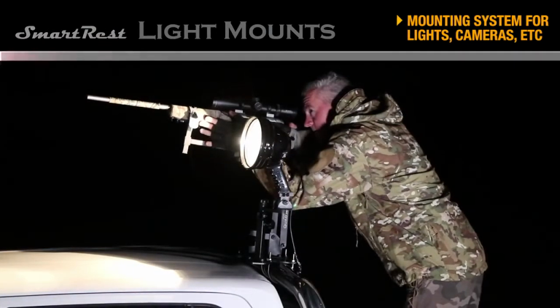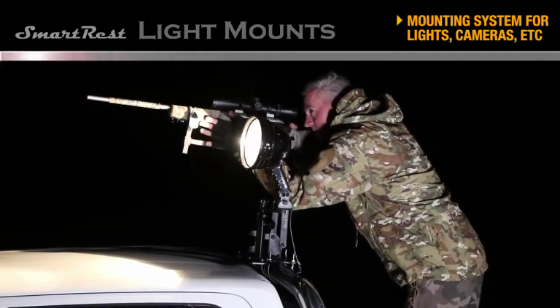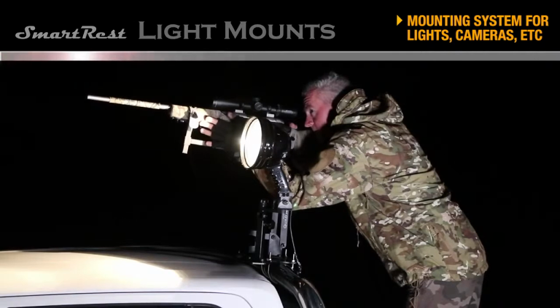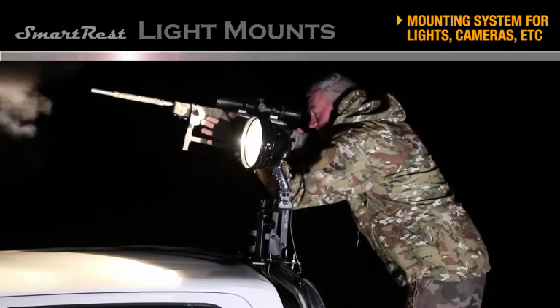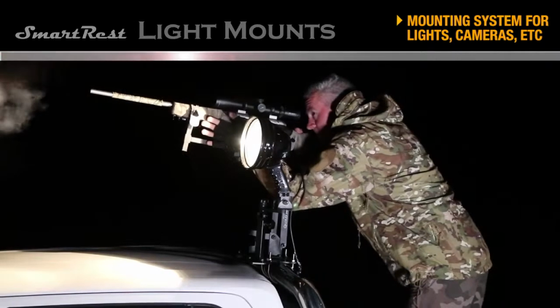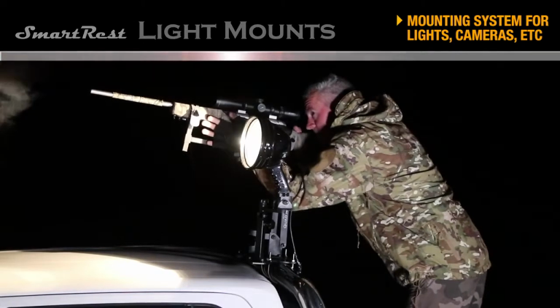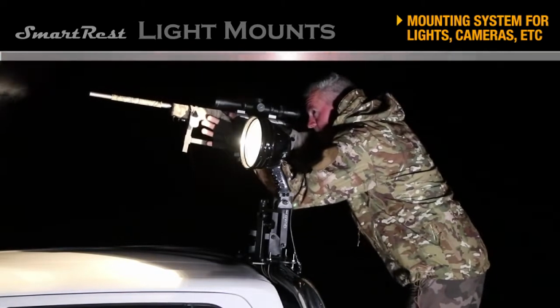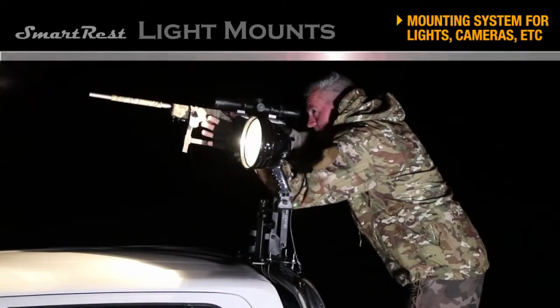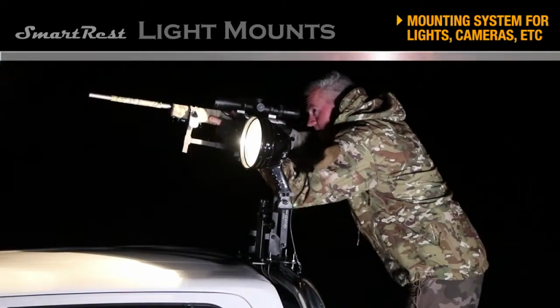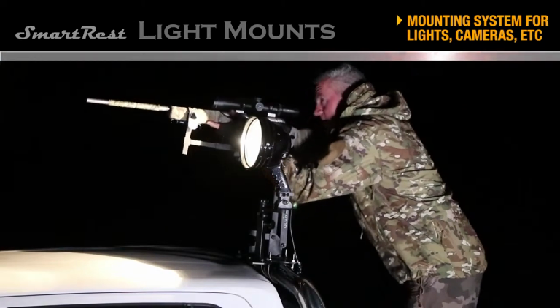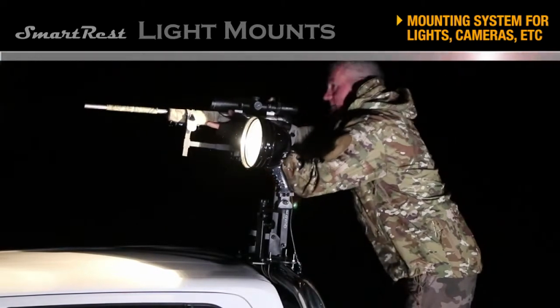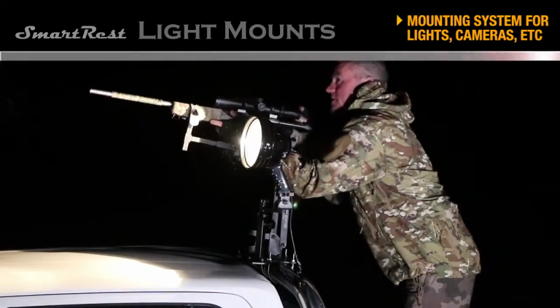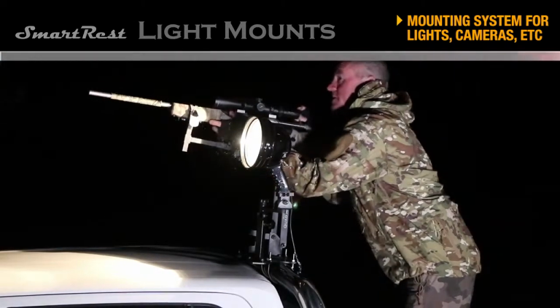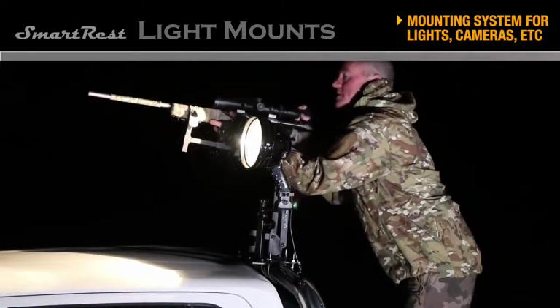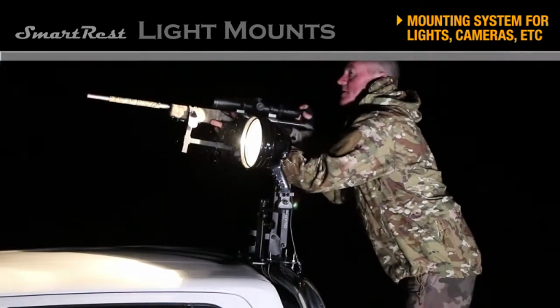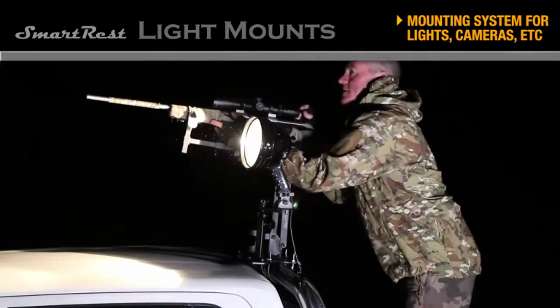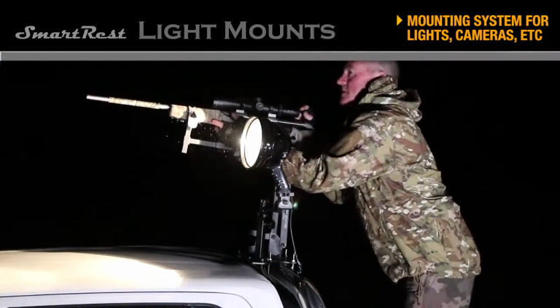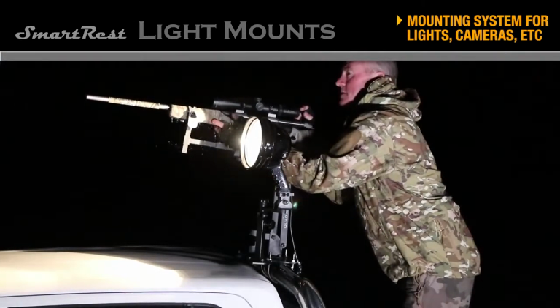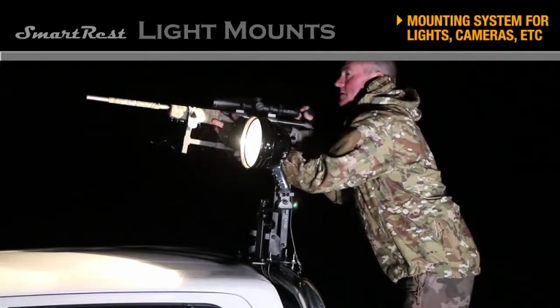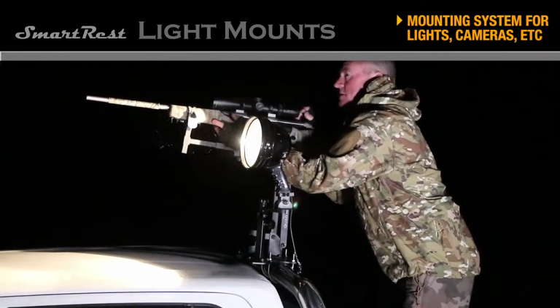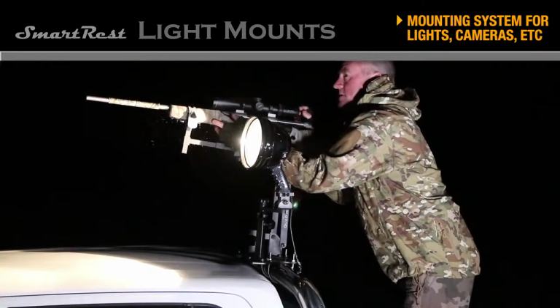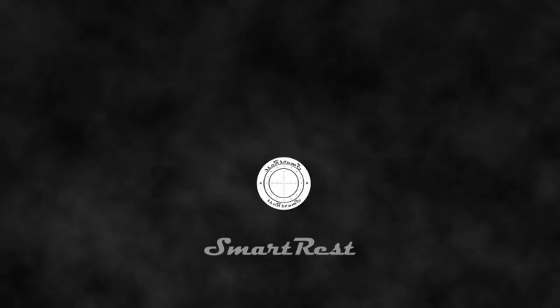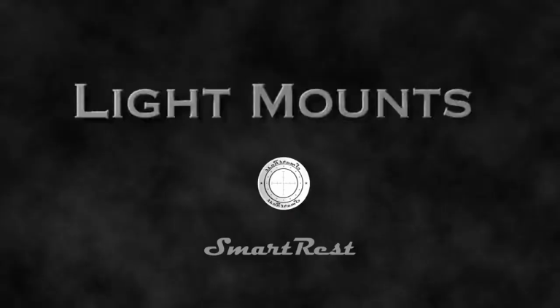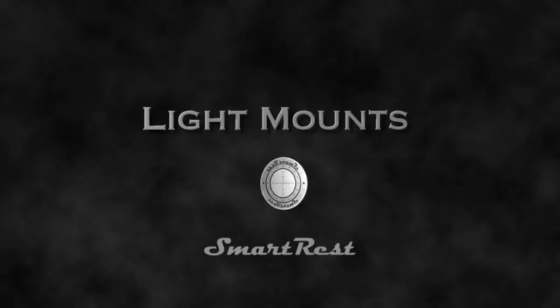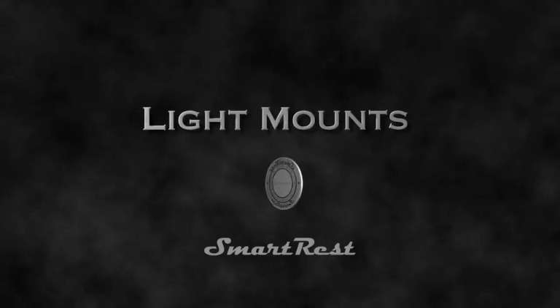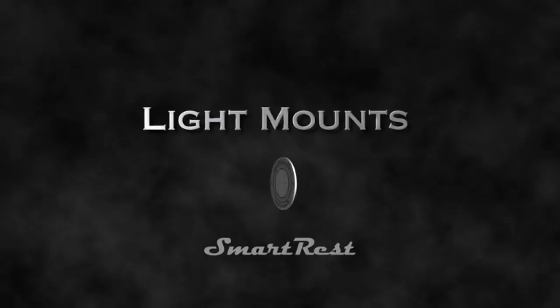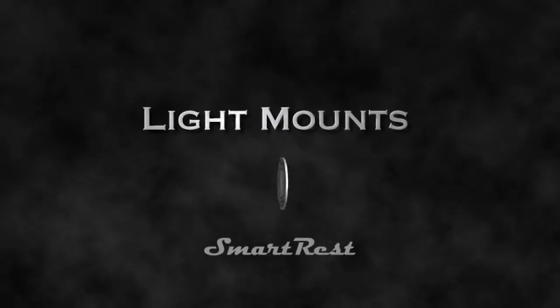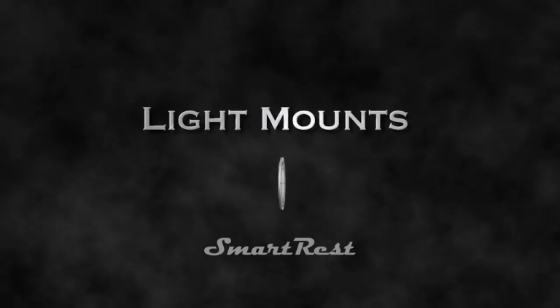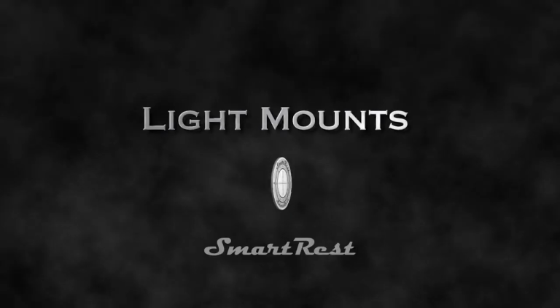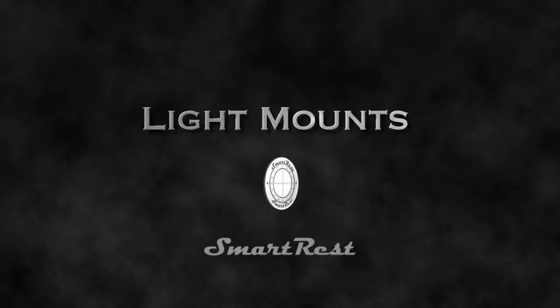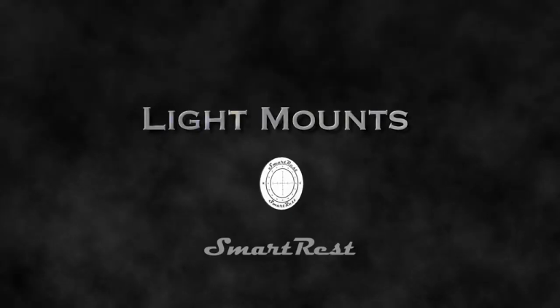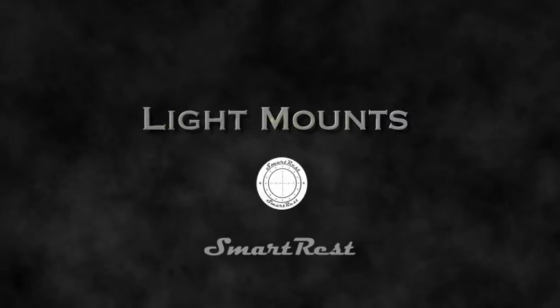Discover new flexibility for spotlights and cameras with the new SmartRest light mount. It's a SmartRest.